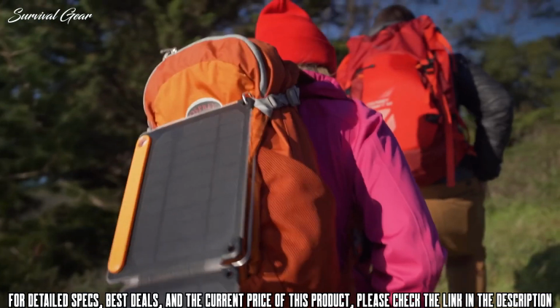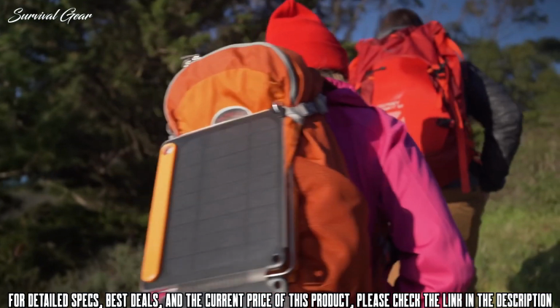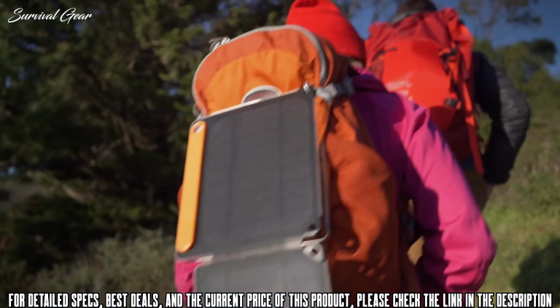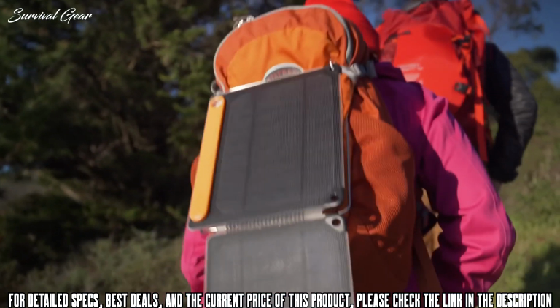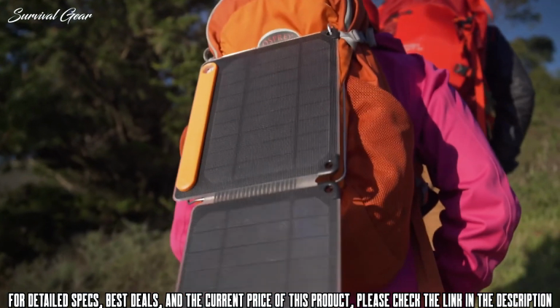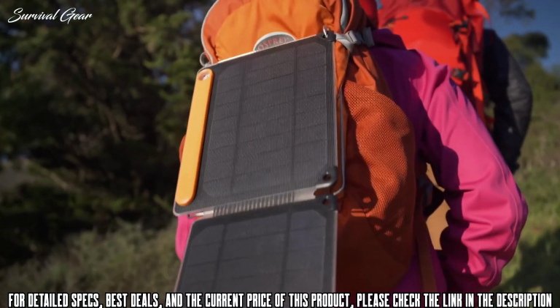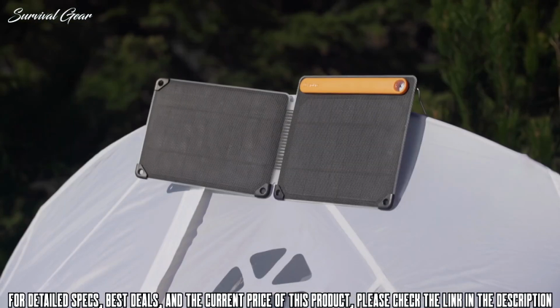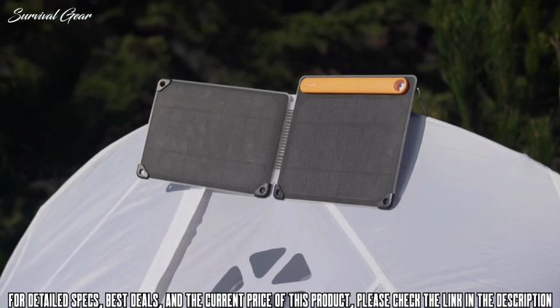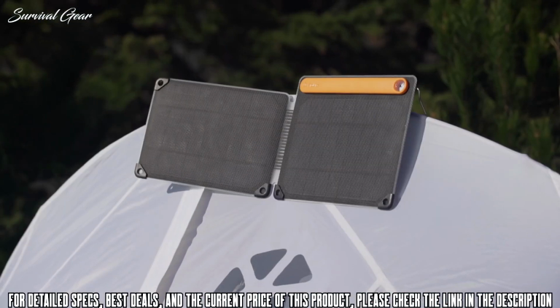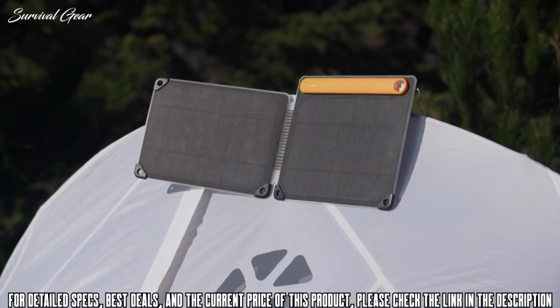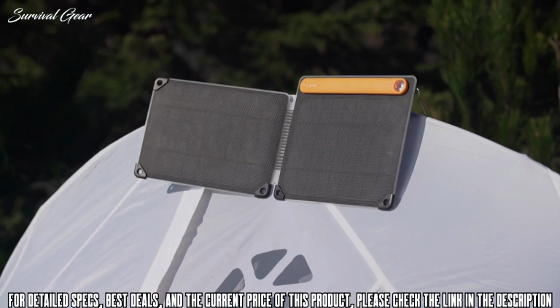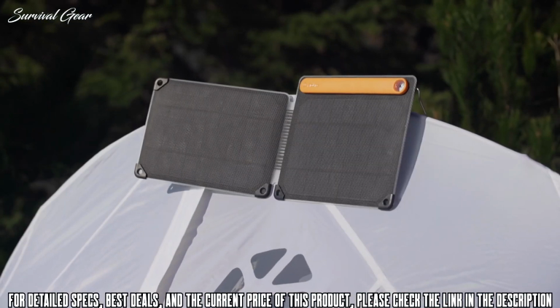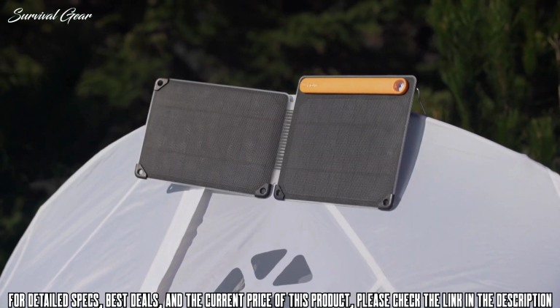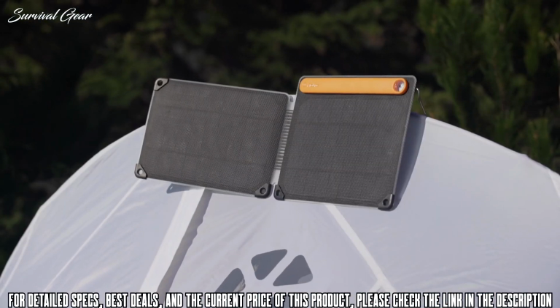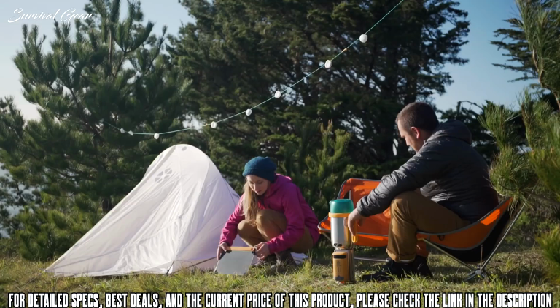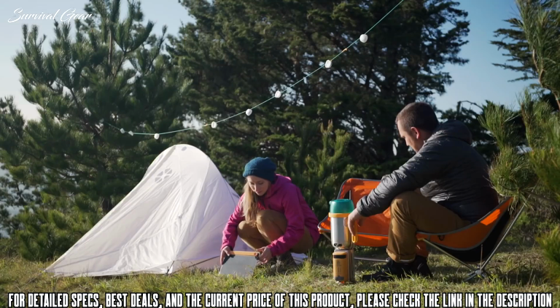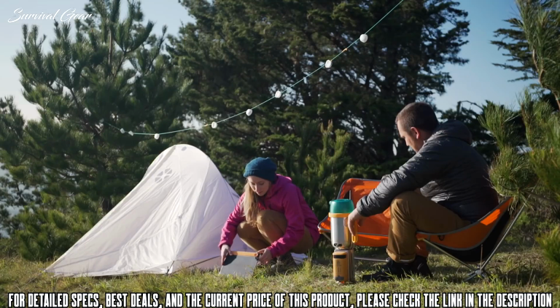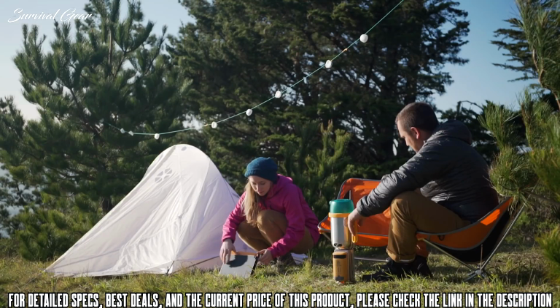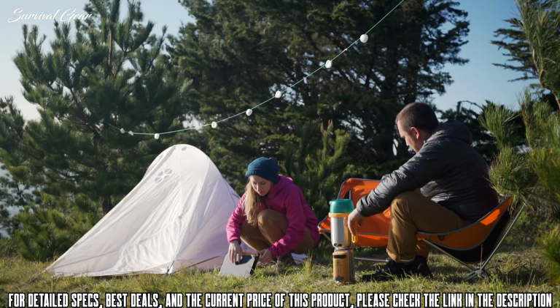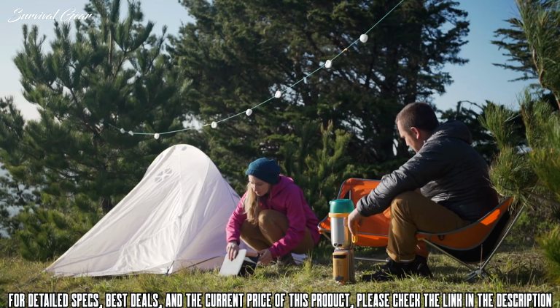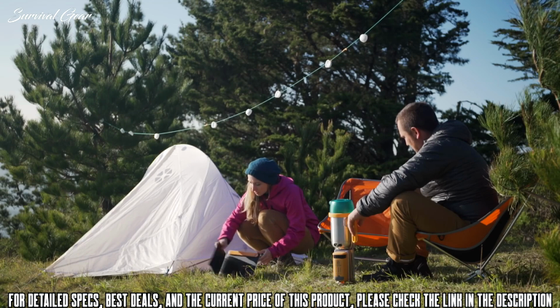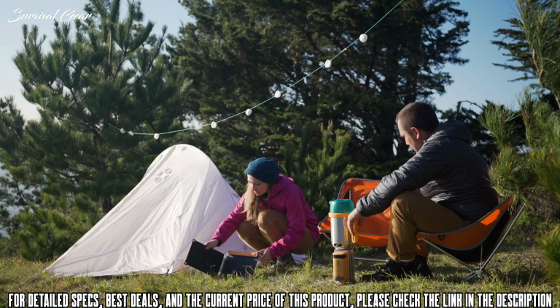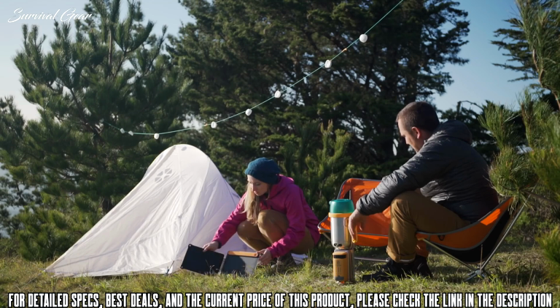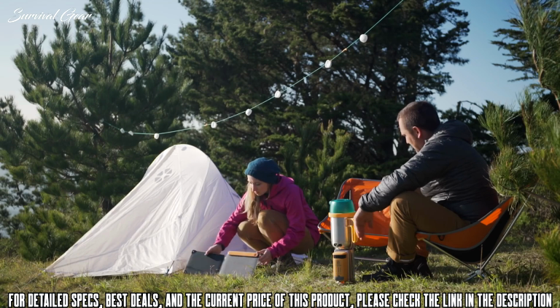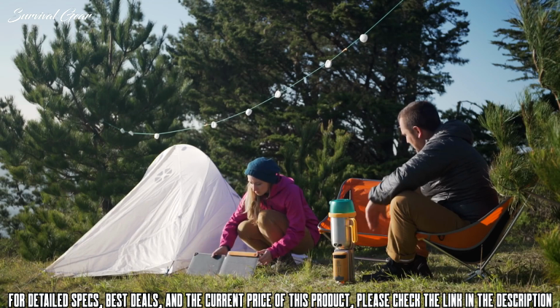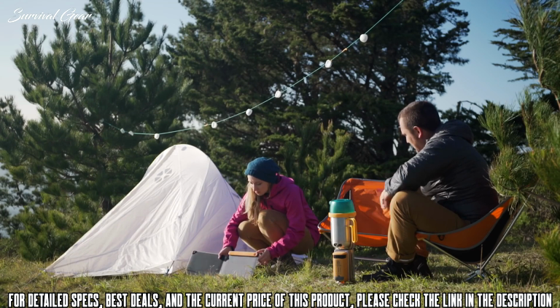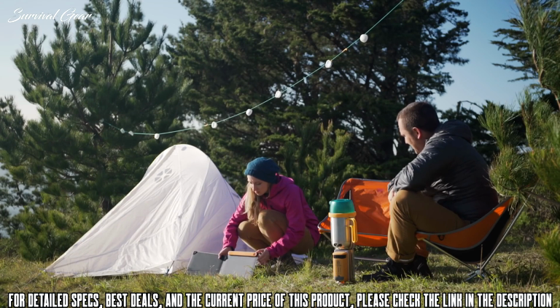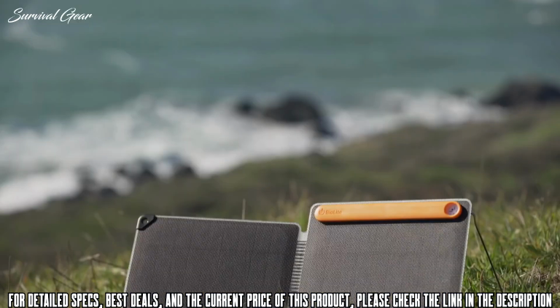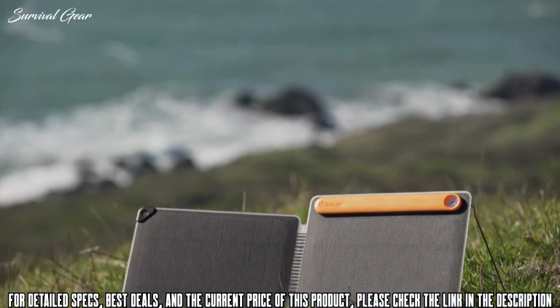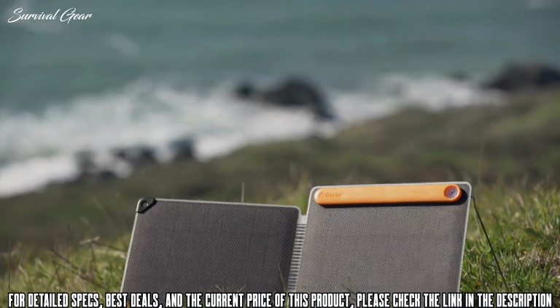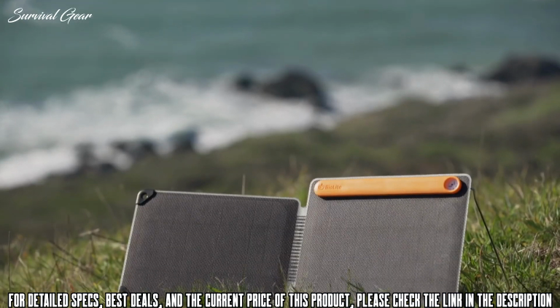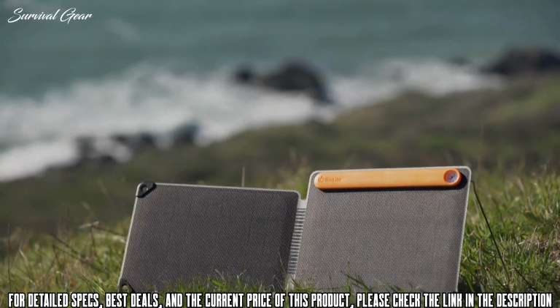On the trail or at your campsite, capture the sun around you and power your next adventure with the BioLite Solar Panel 10 Plus.